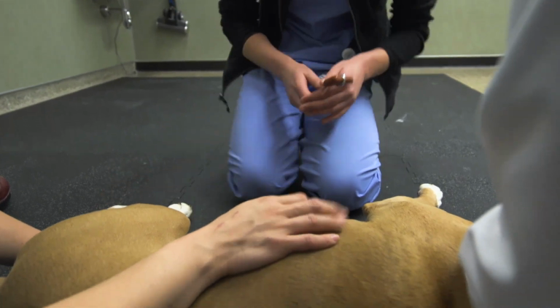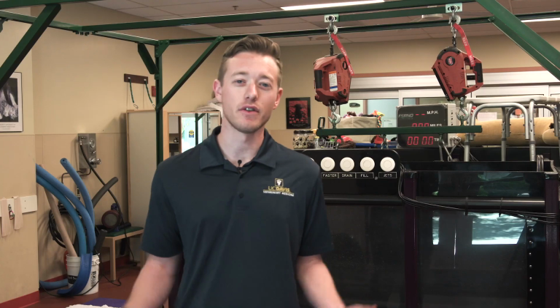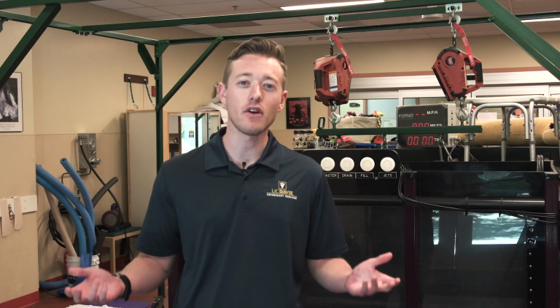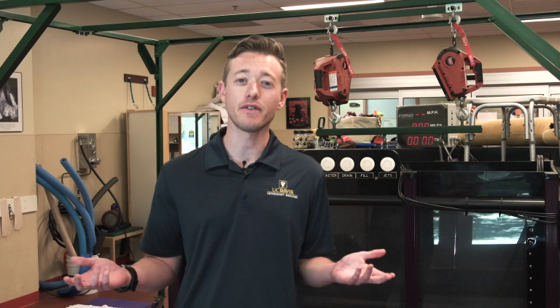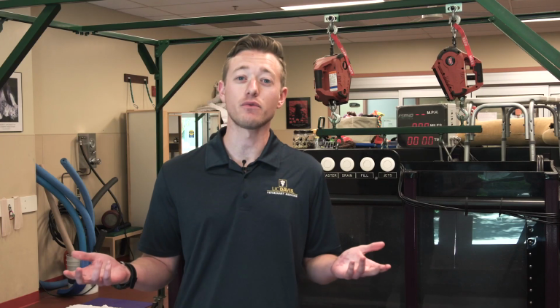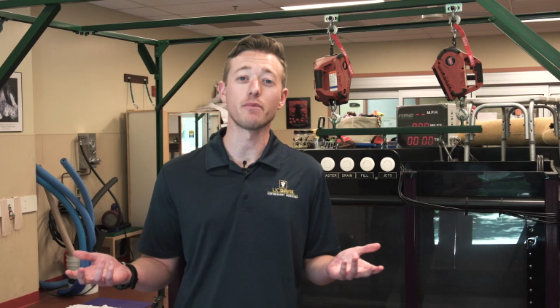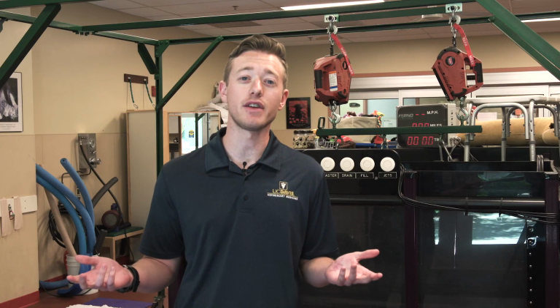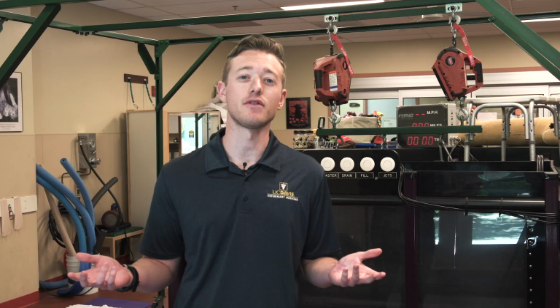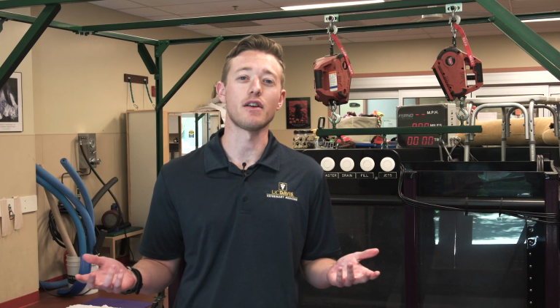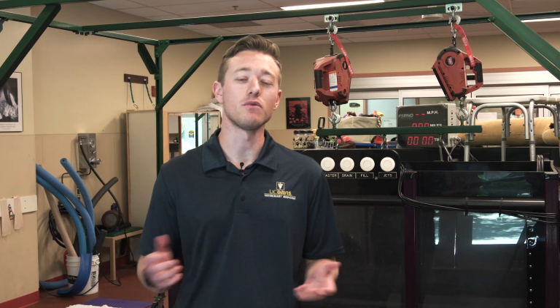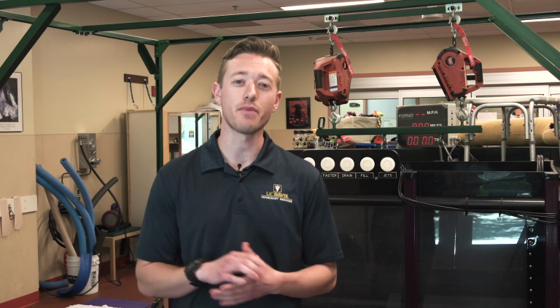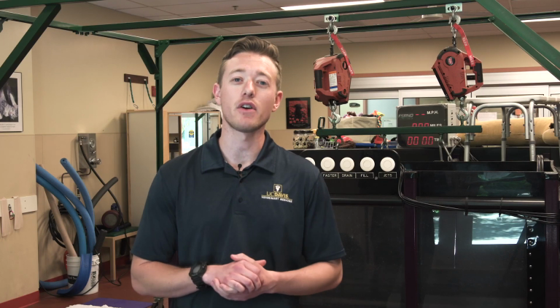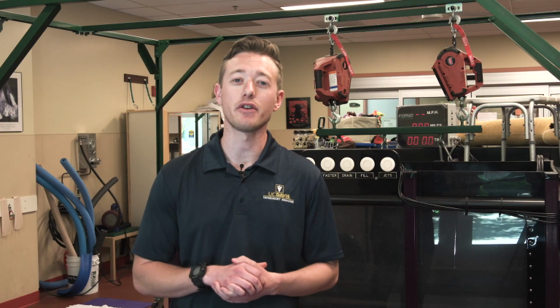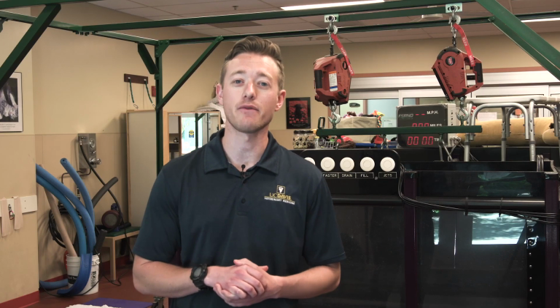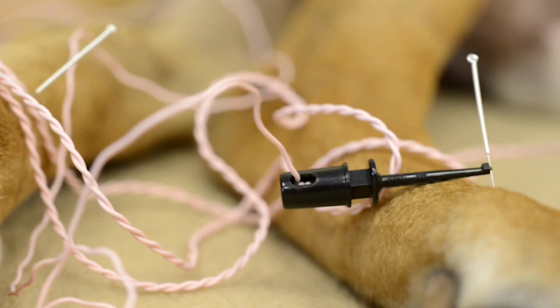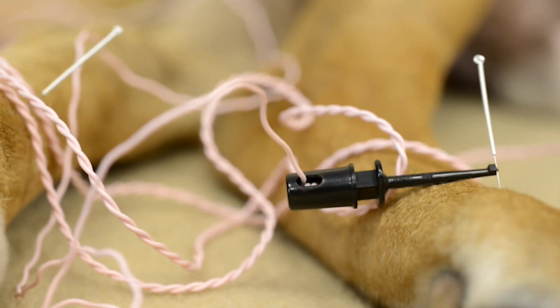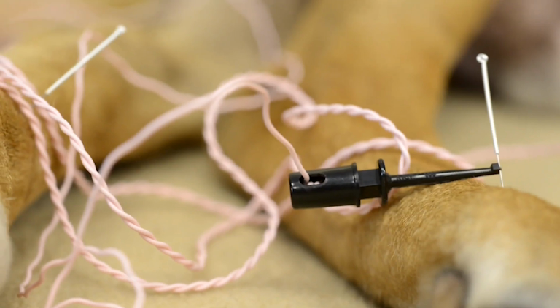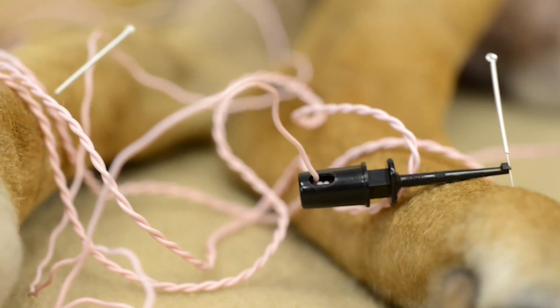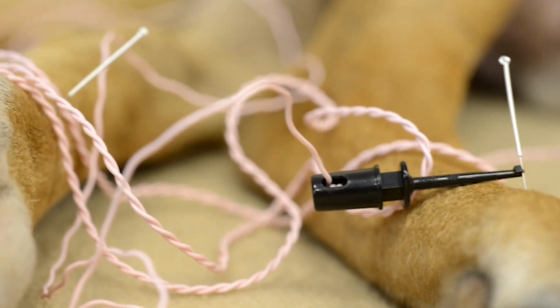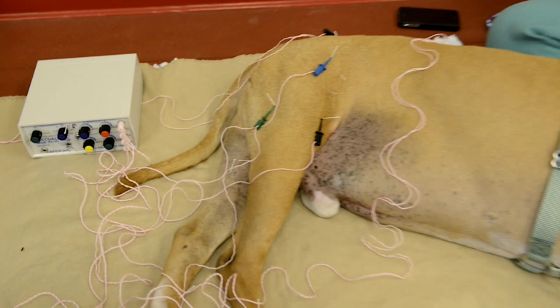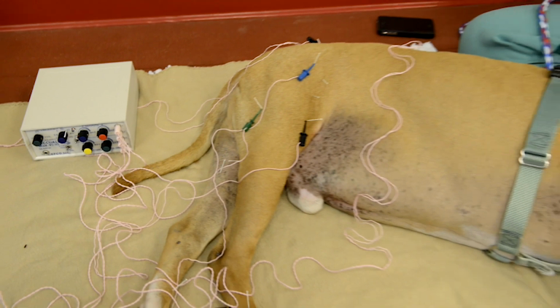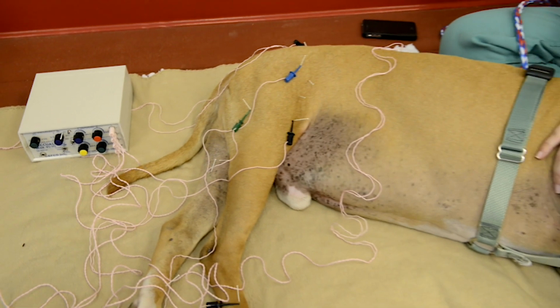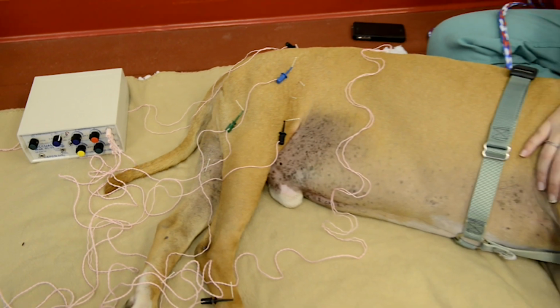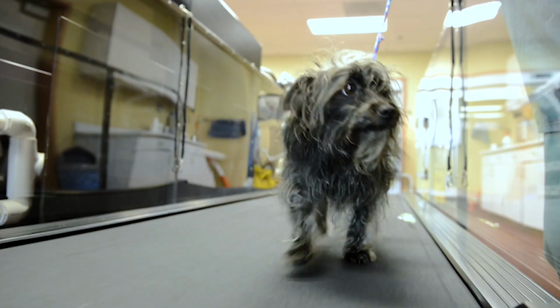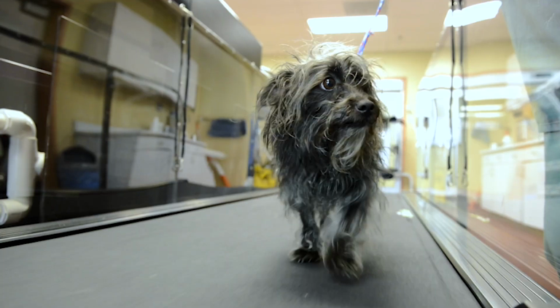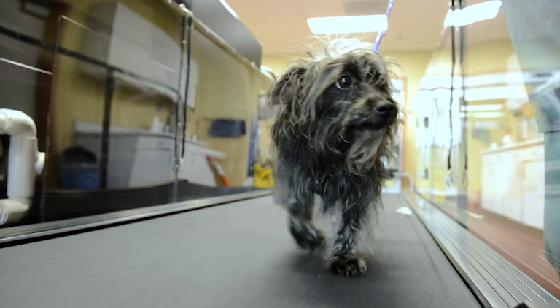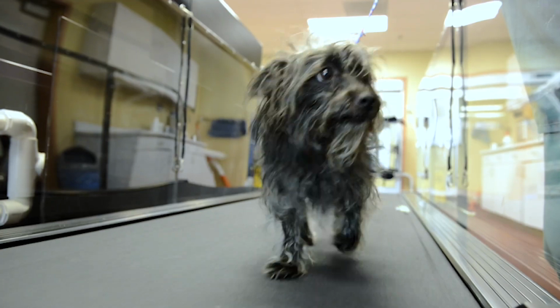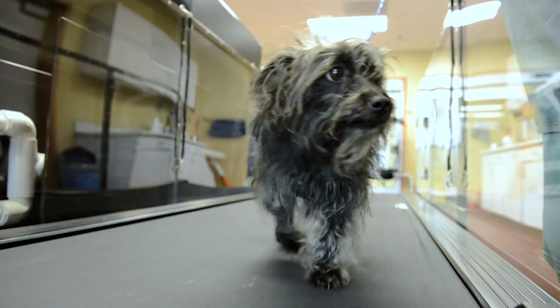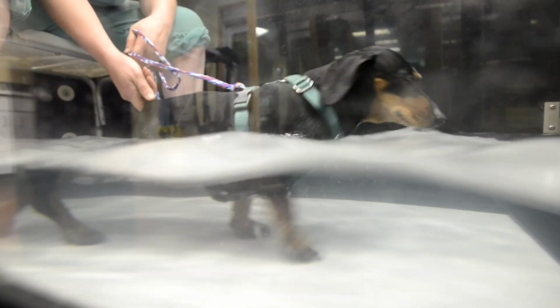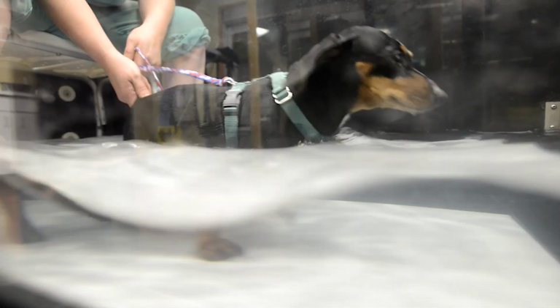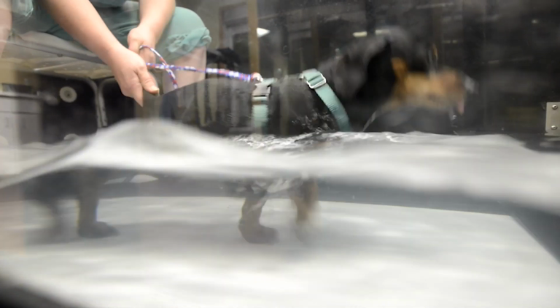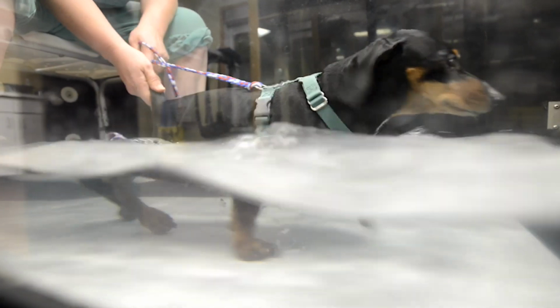This is our physical rehabilitation center, which is part of our integrative medicine service. Here we offer acupuncture, chiropractic medicine, and physical therapy.